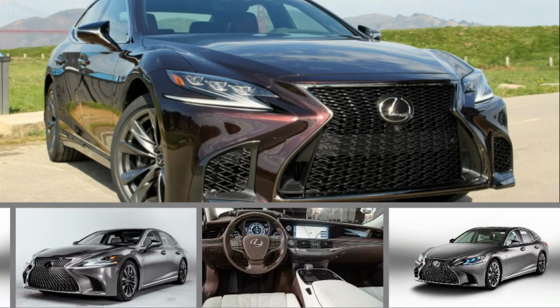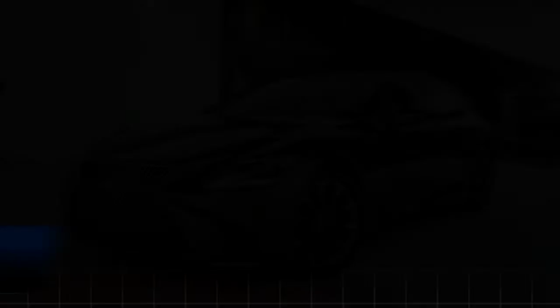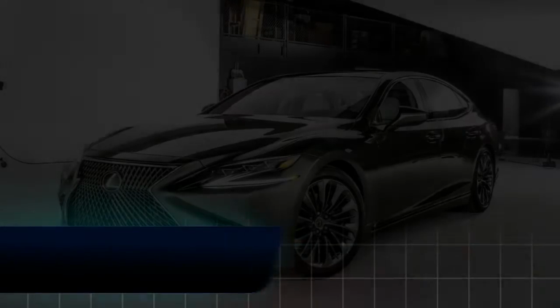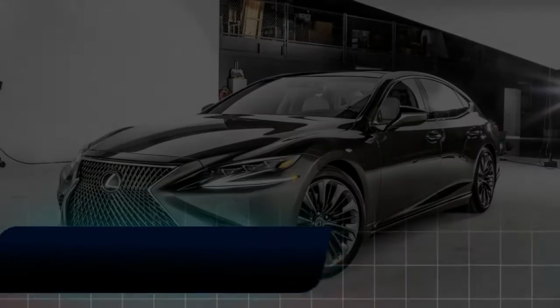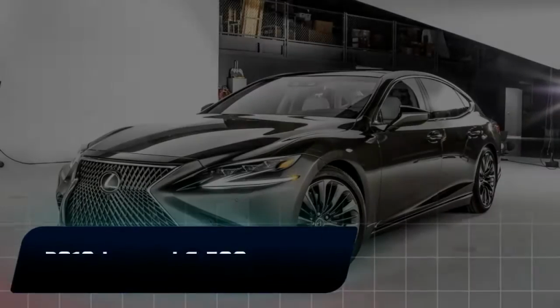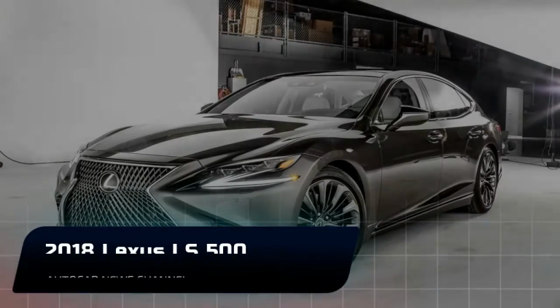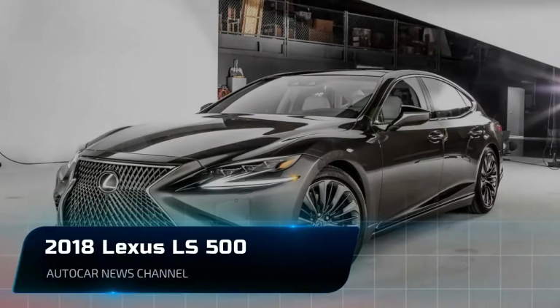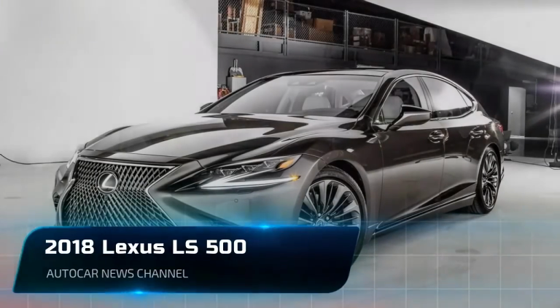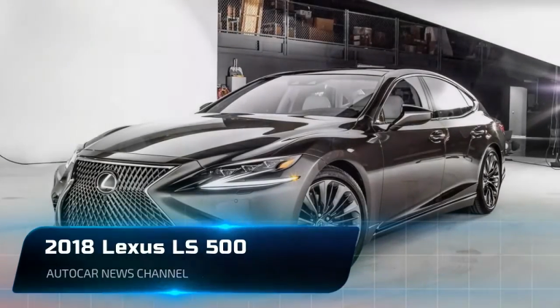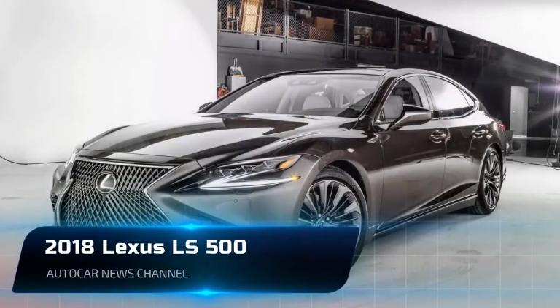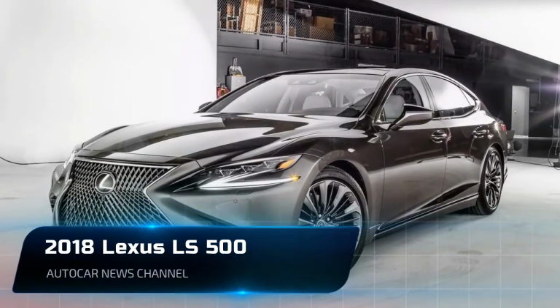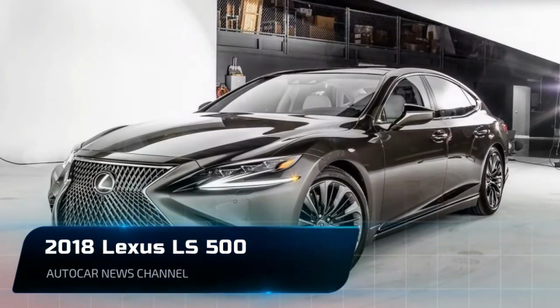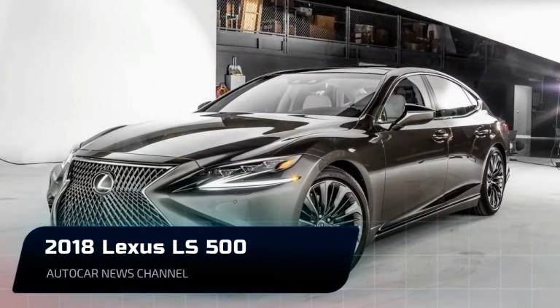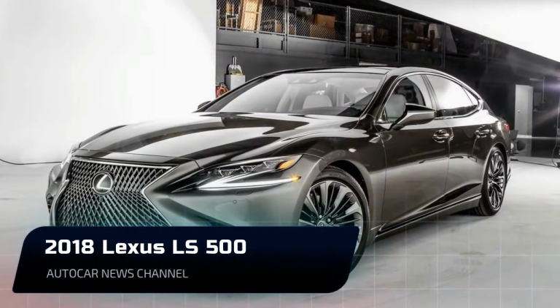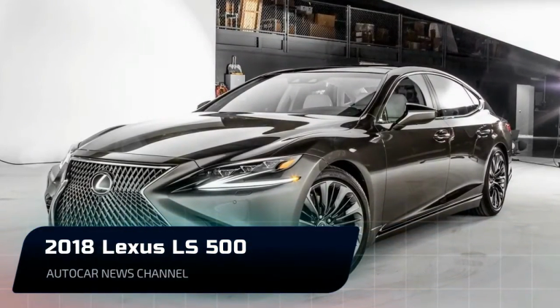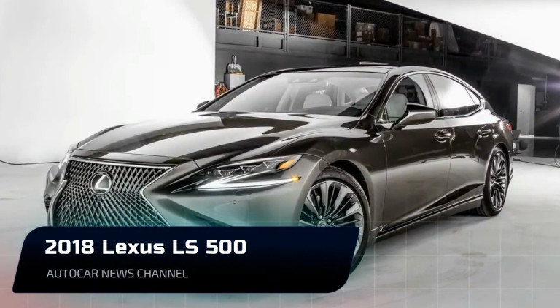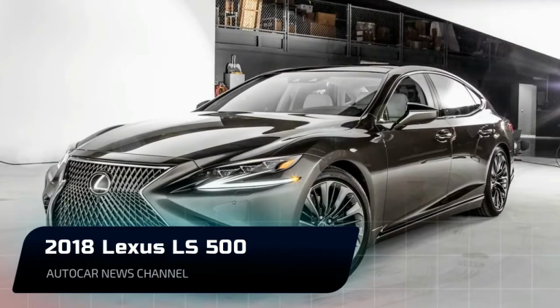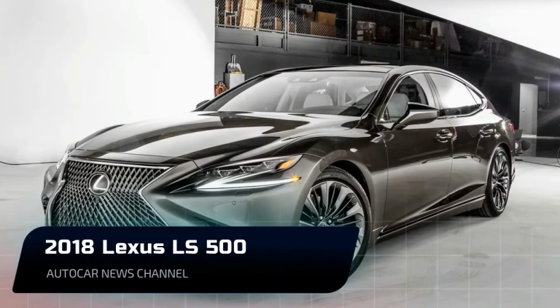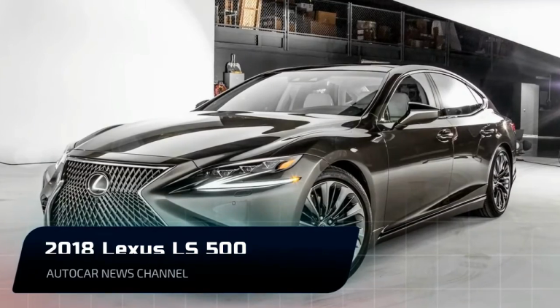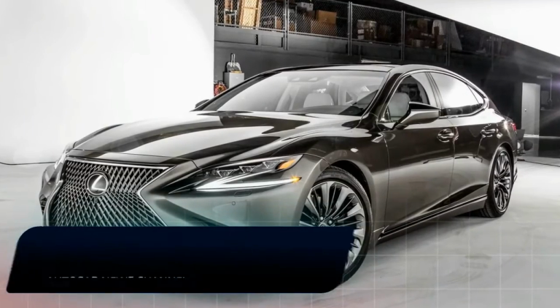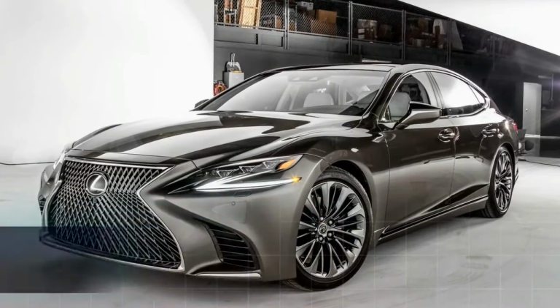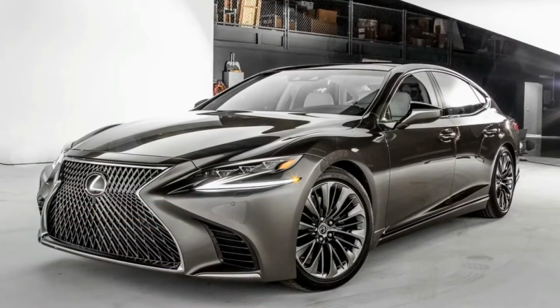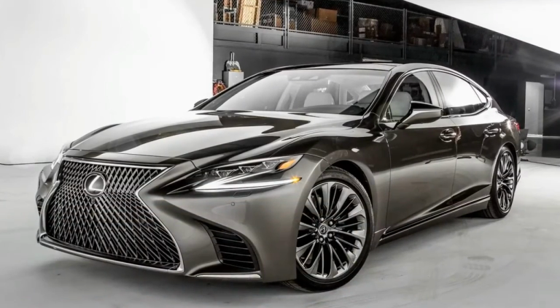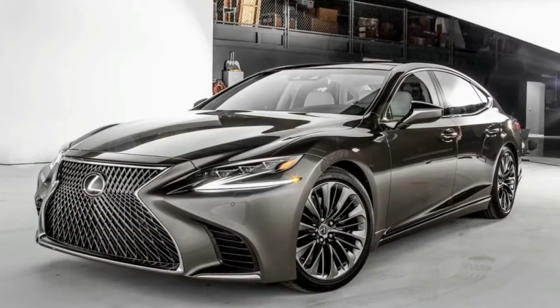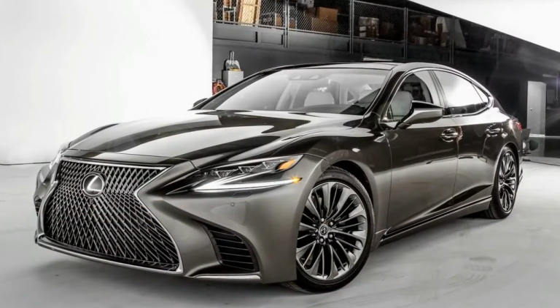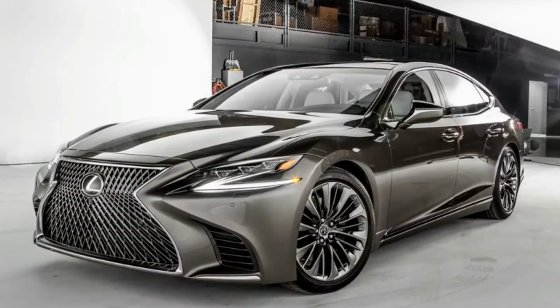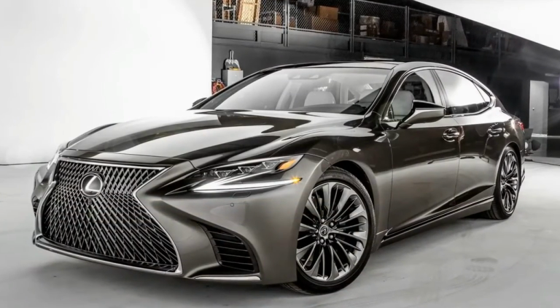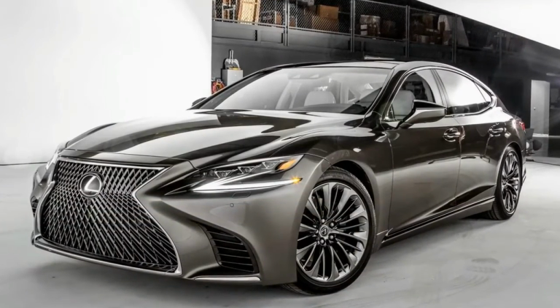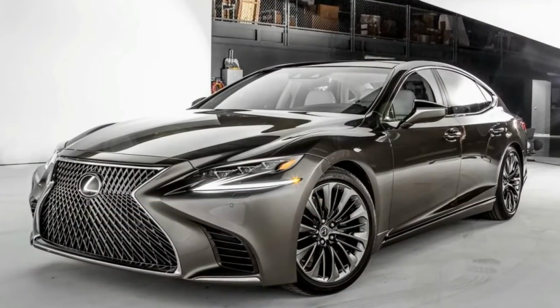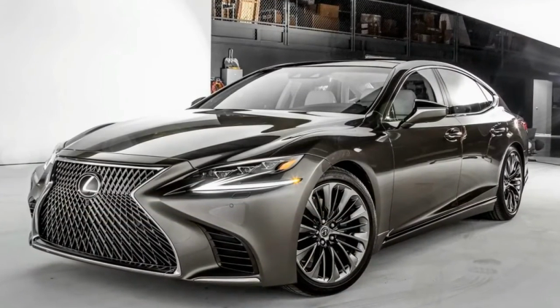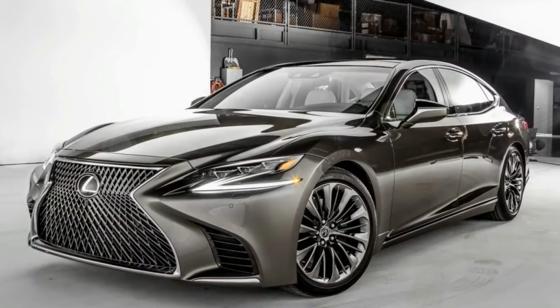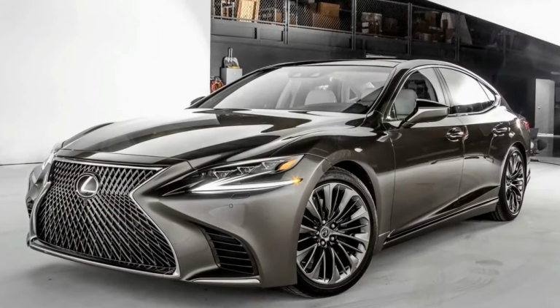Welcome to Autocar News Channel. Please like, comment and subscribe to get more videos. Thank you!